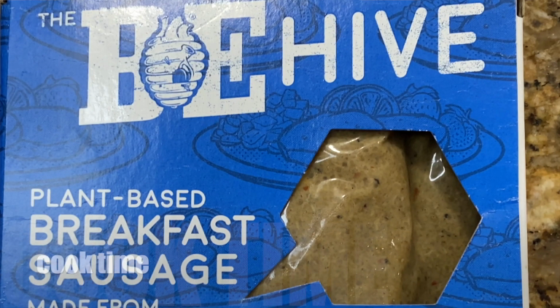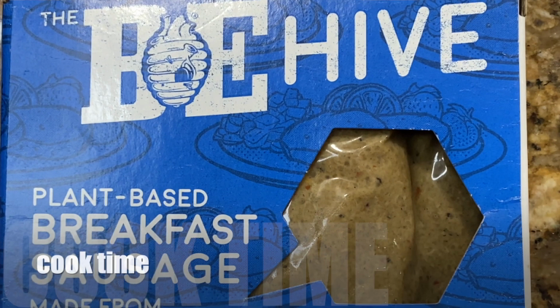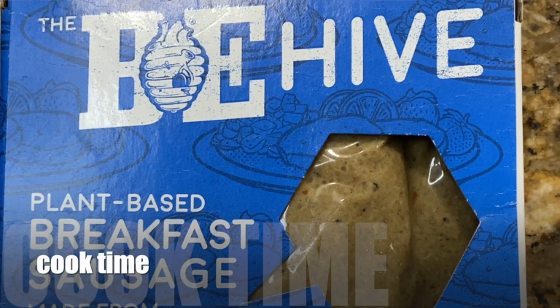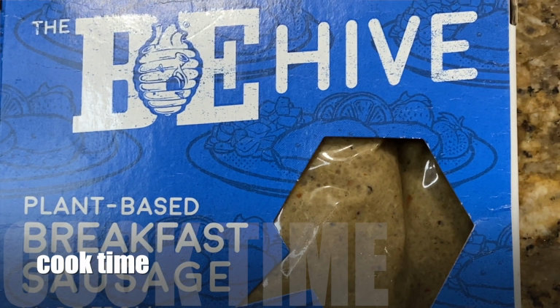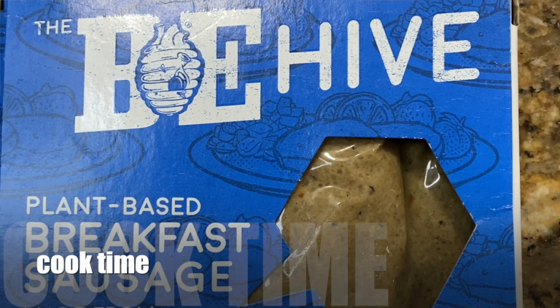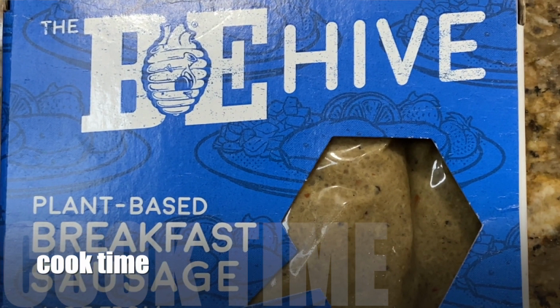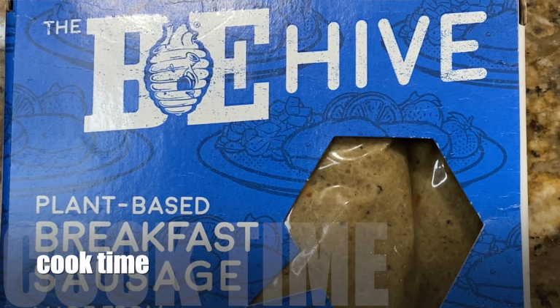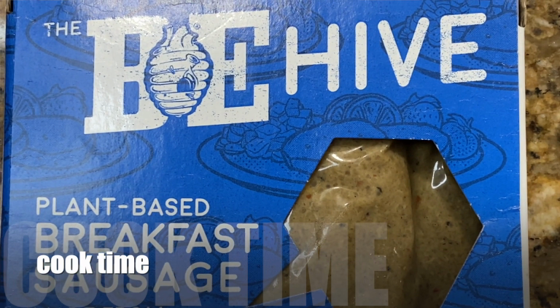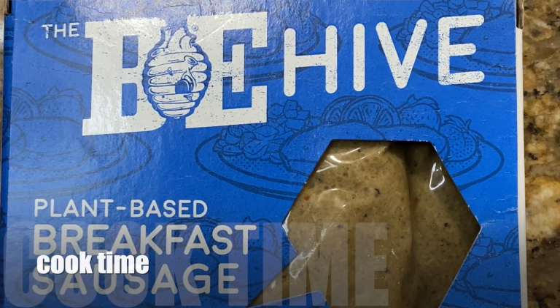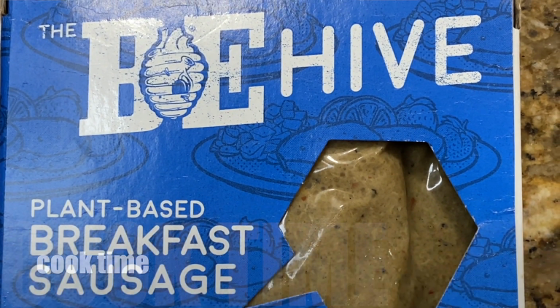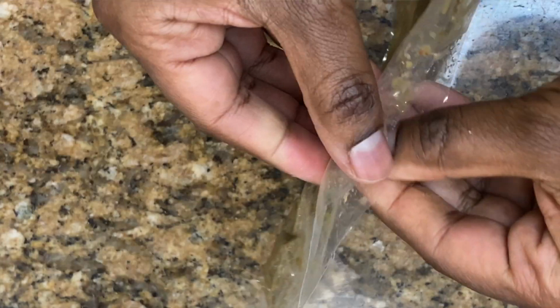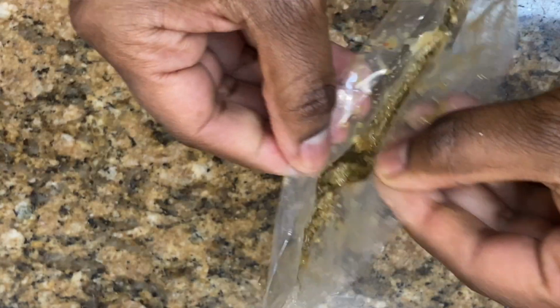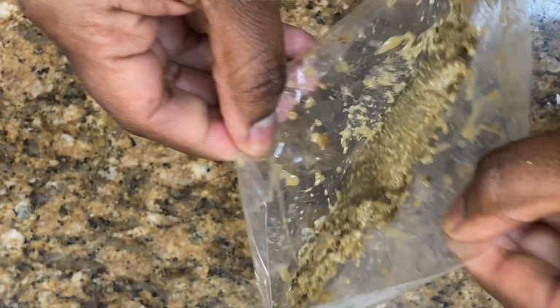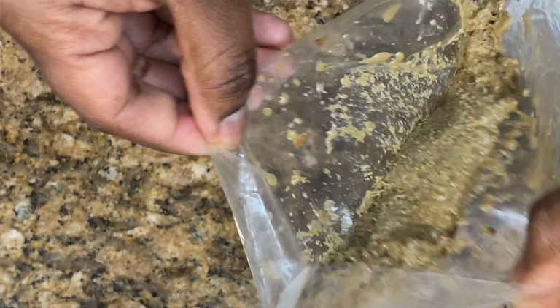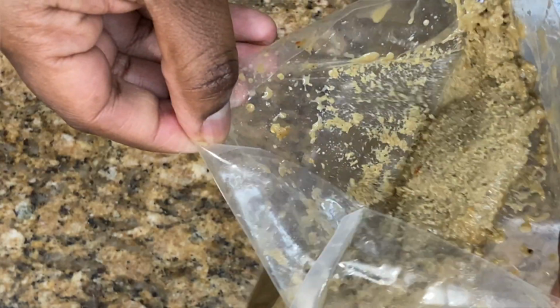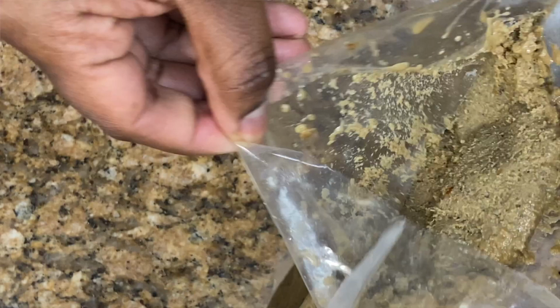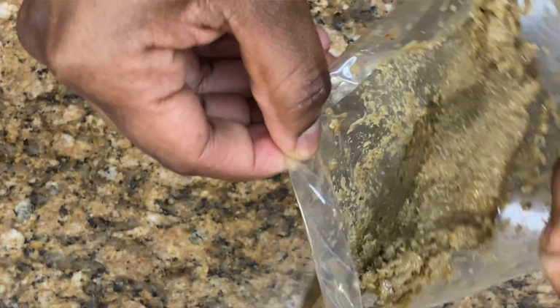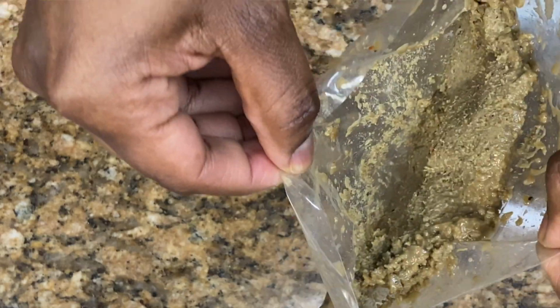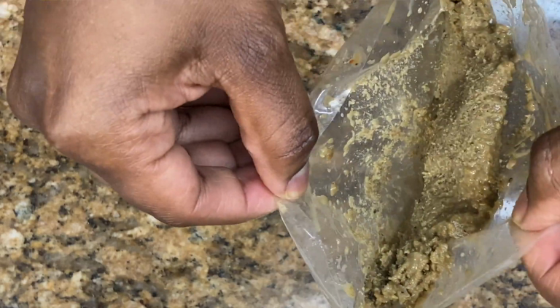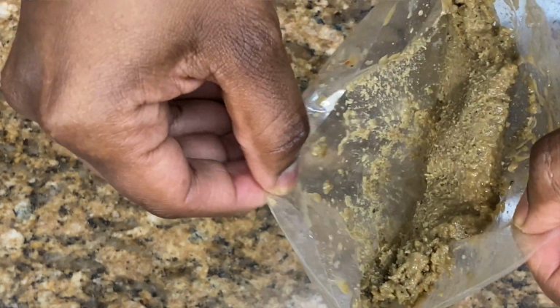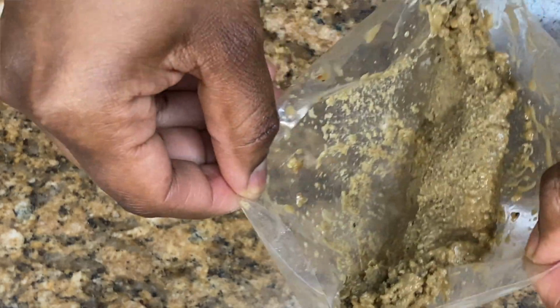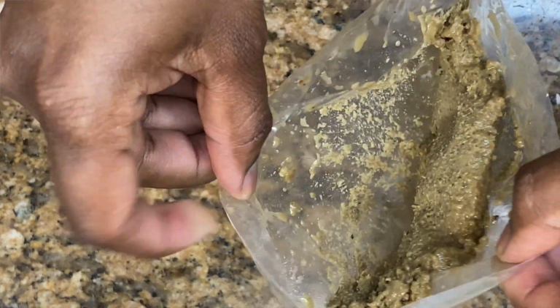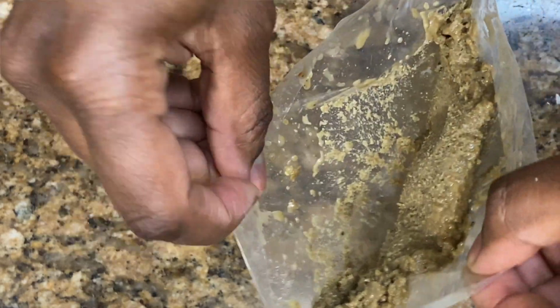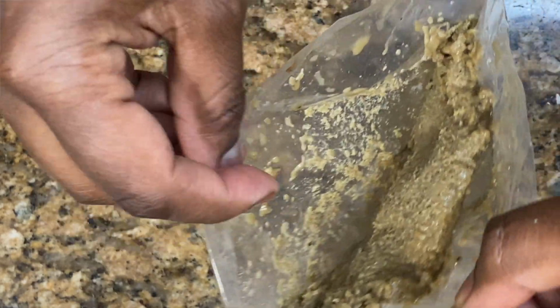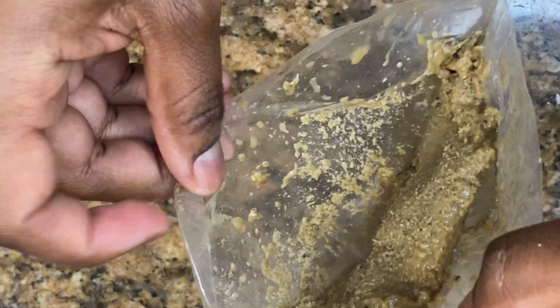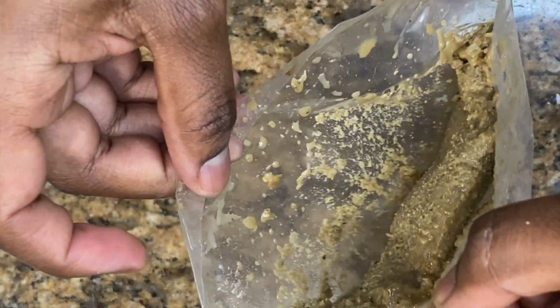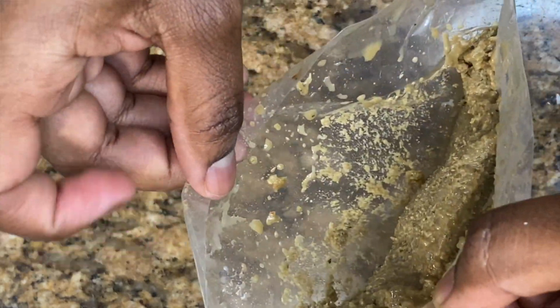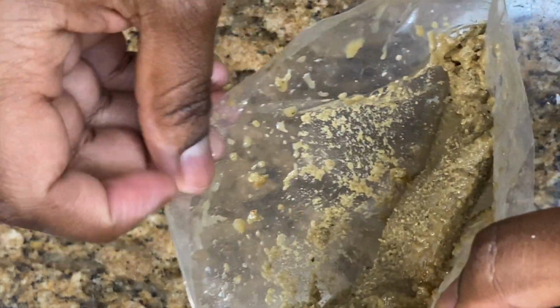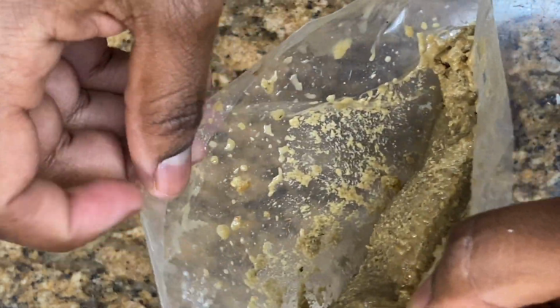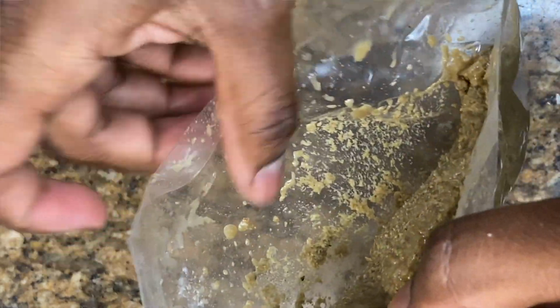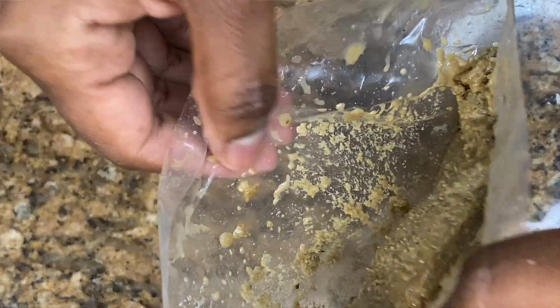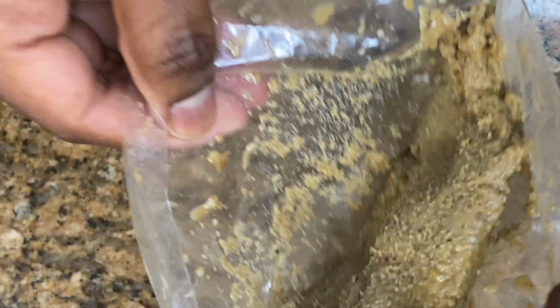Cook time — one method here, guys. Throw these right in a pre-oiled skillet for about two to three minutes per side.